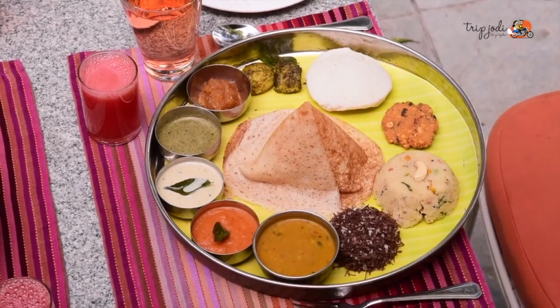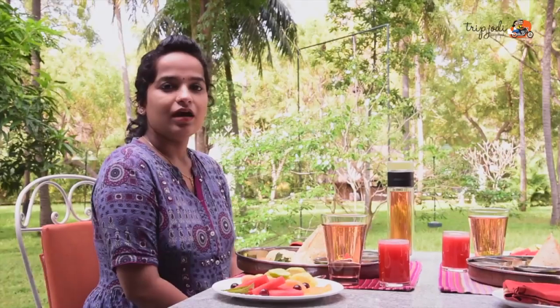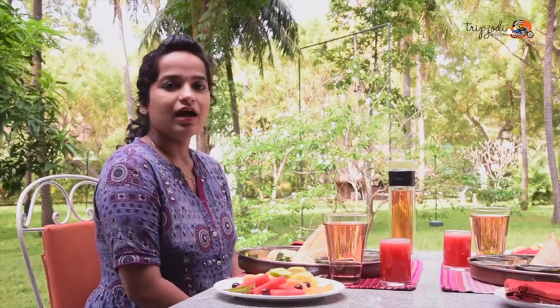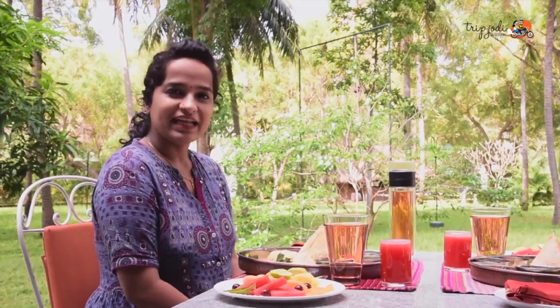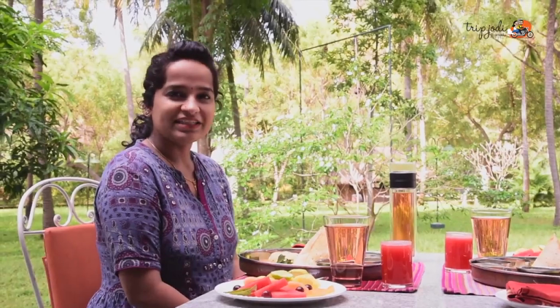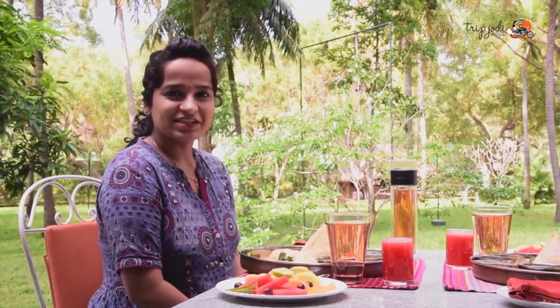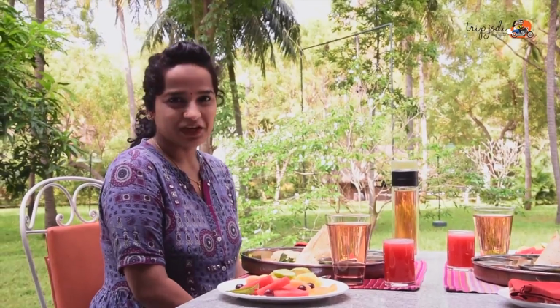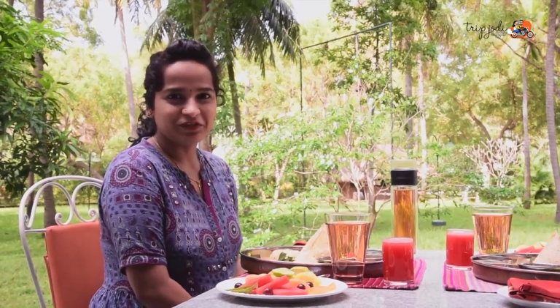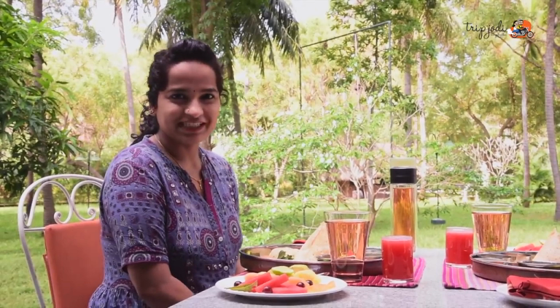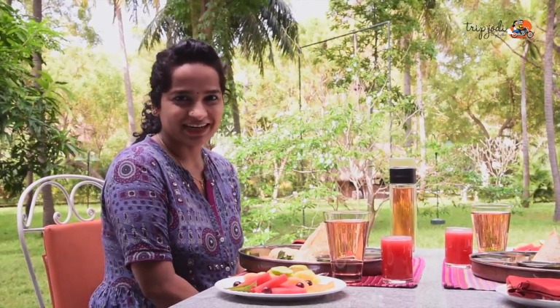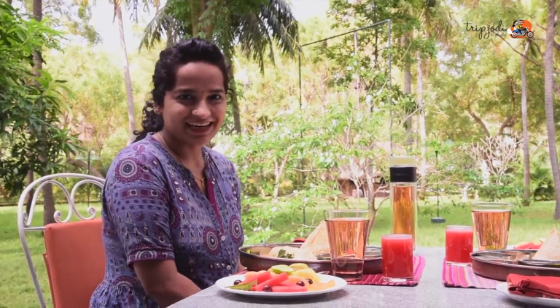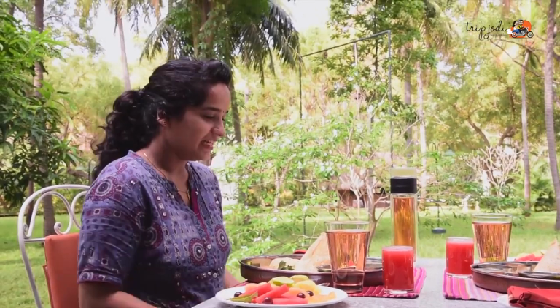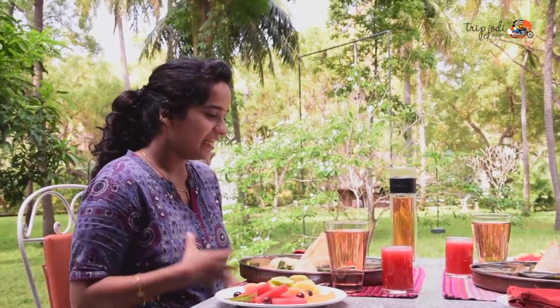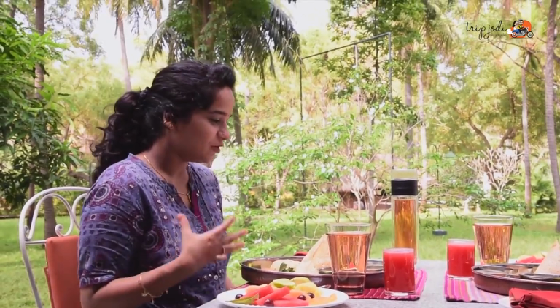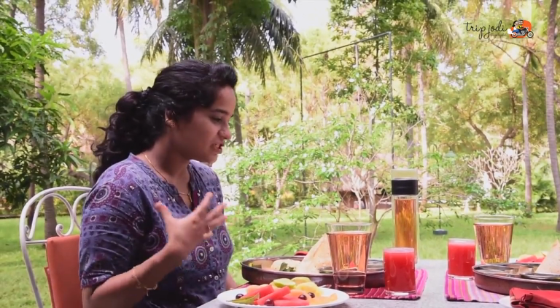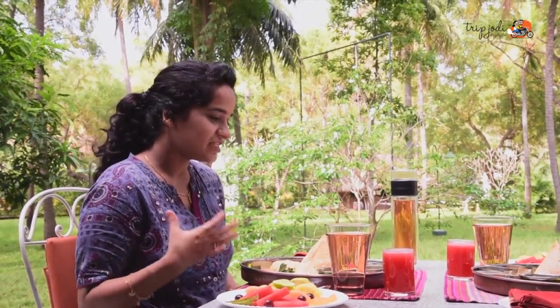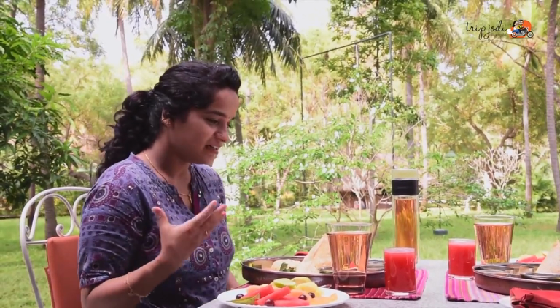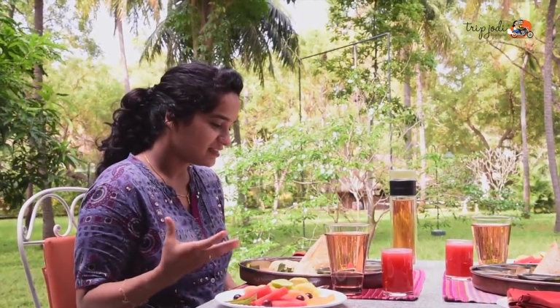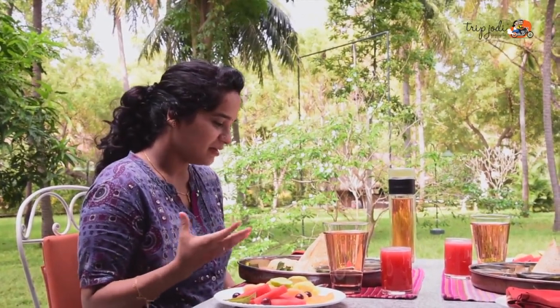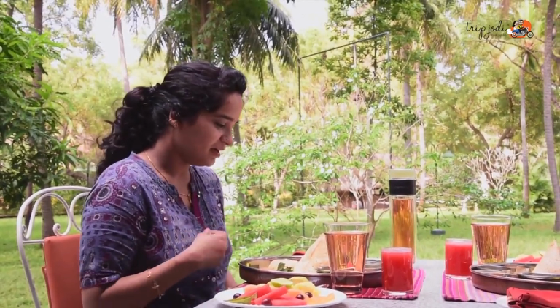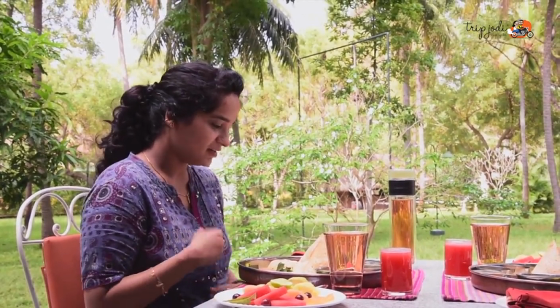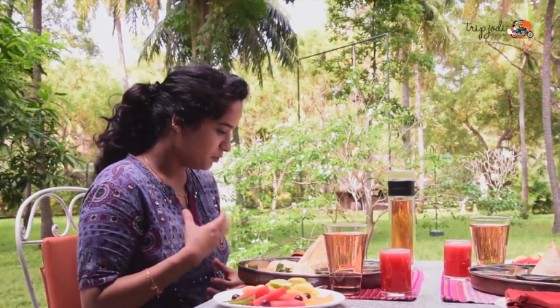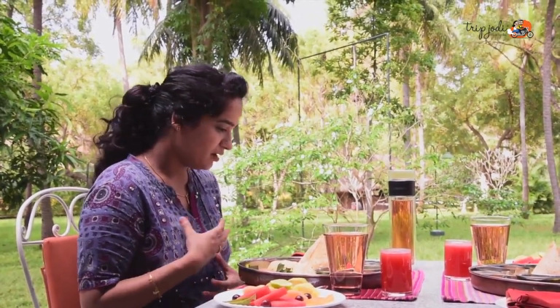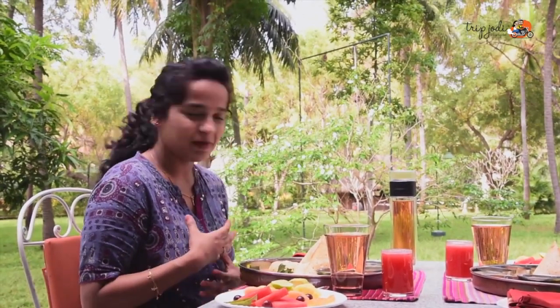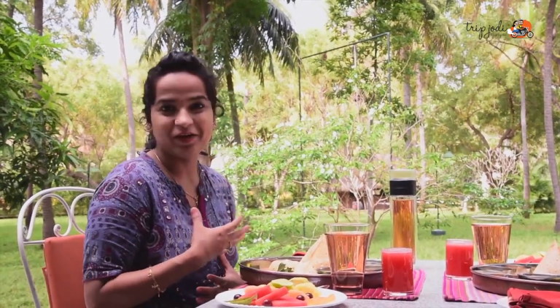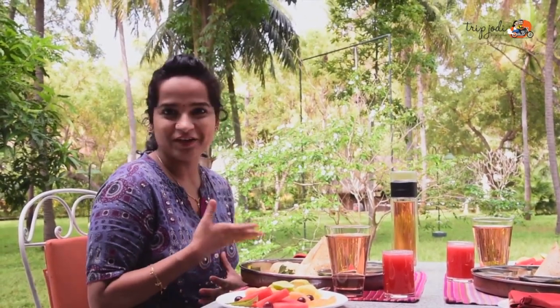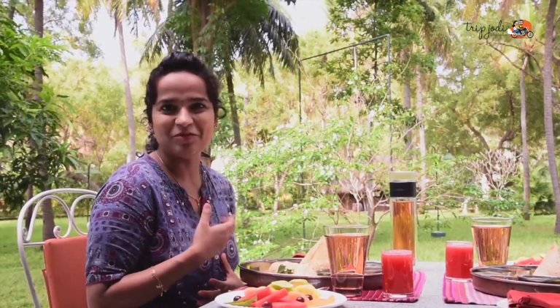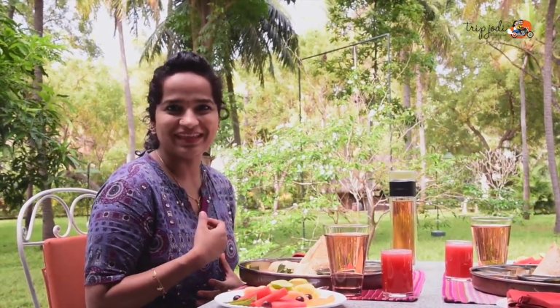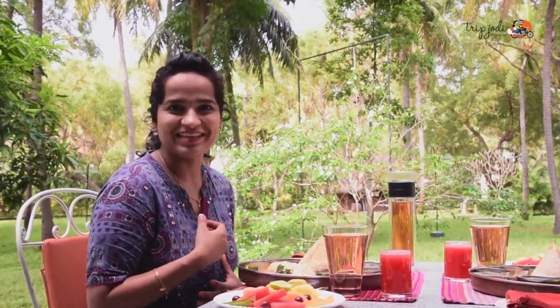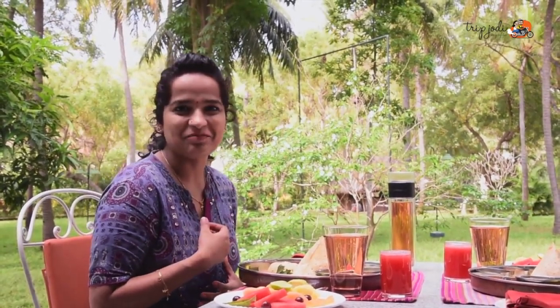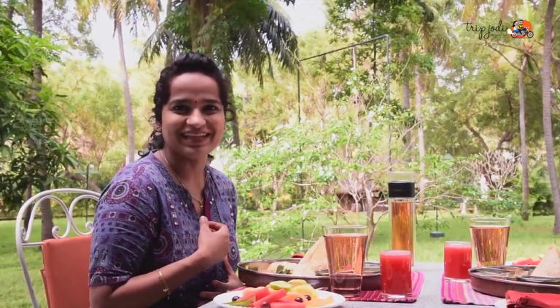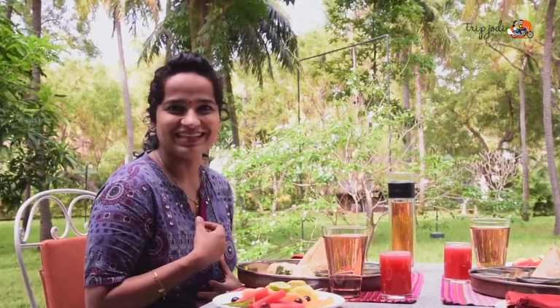A delicious breakfast is ready! Idli, dosa, chutney, sambar, upma — my God, so many things on the plate!